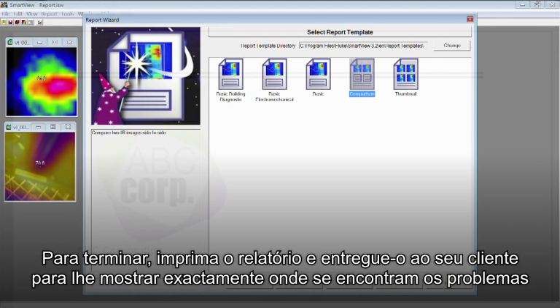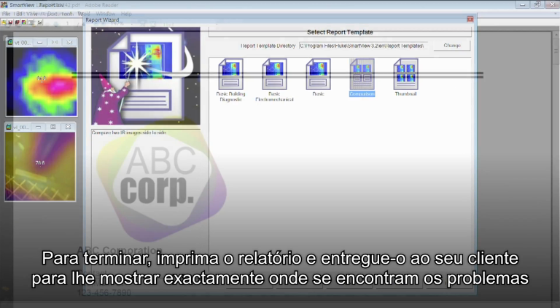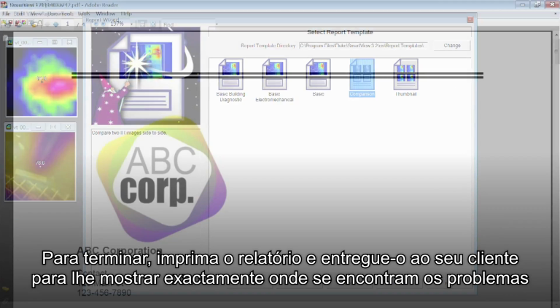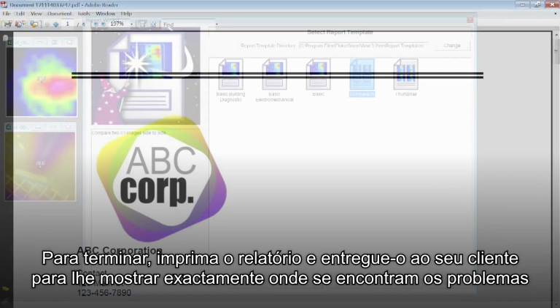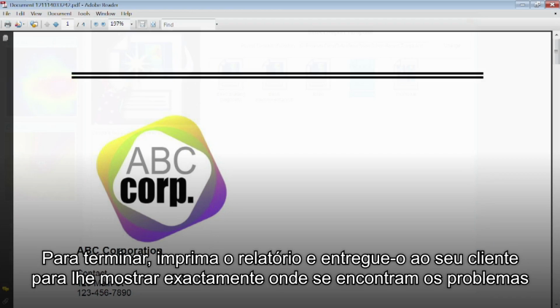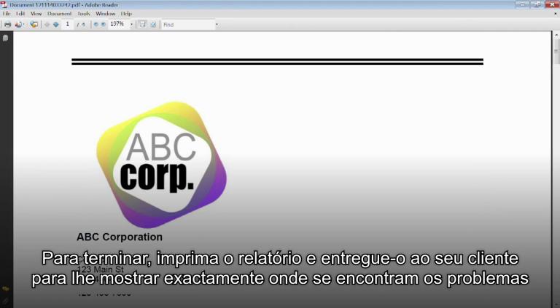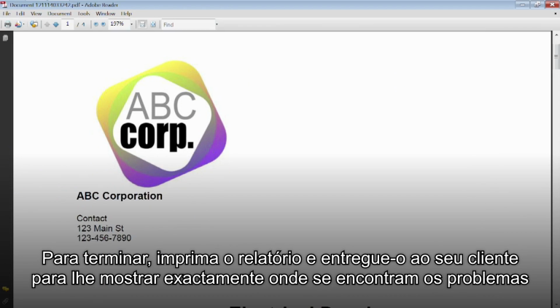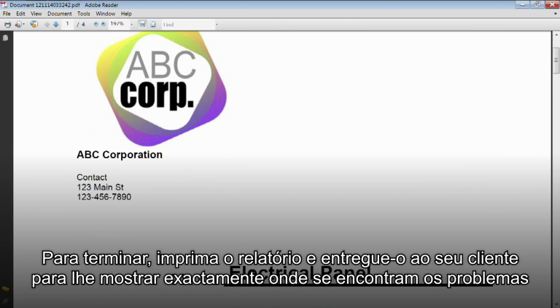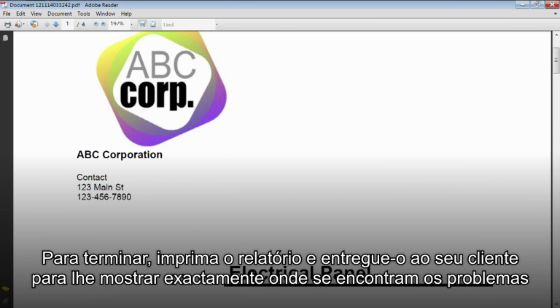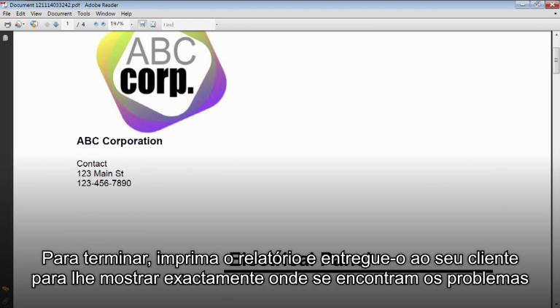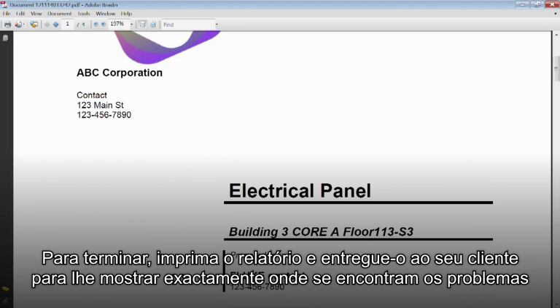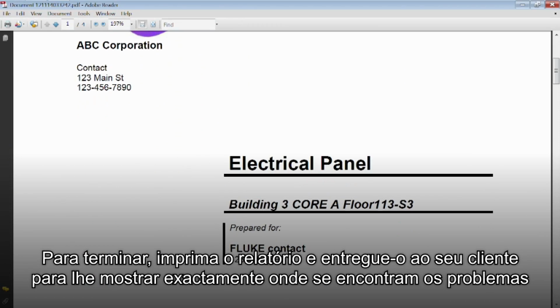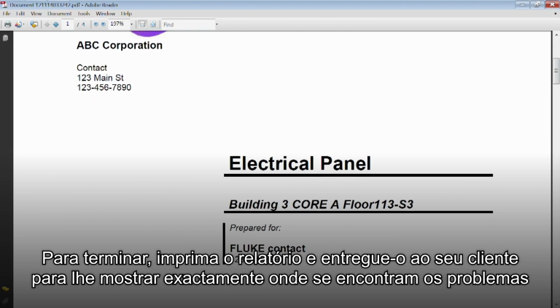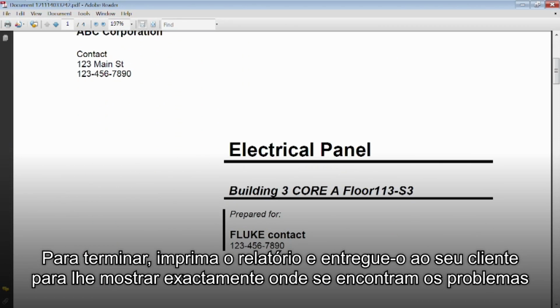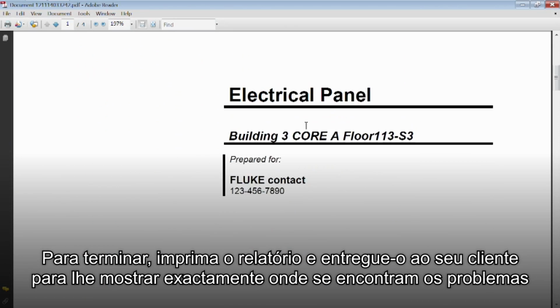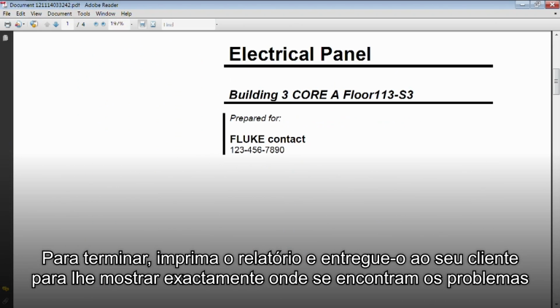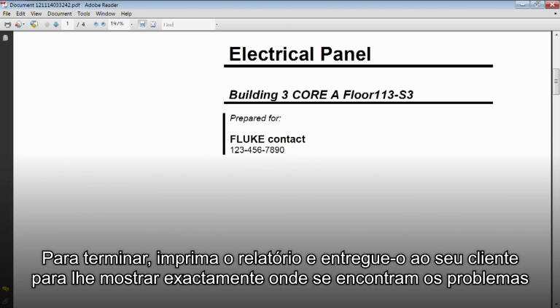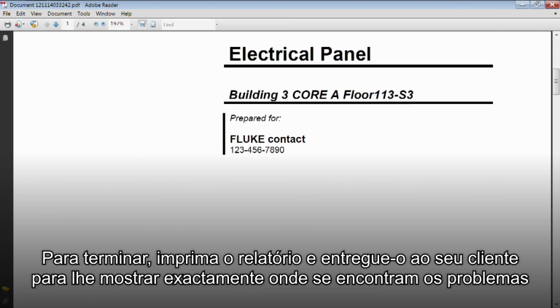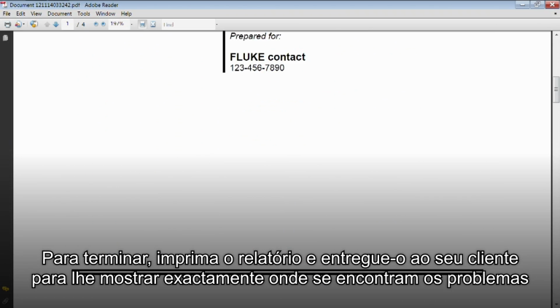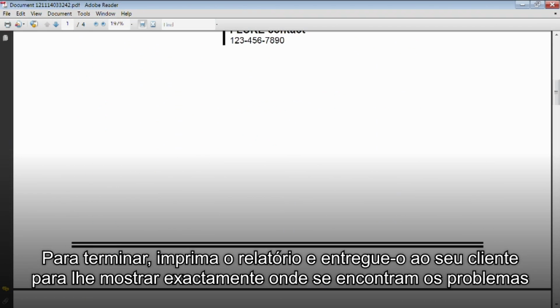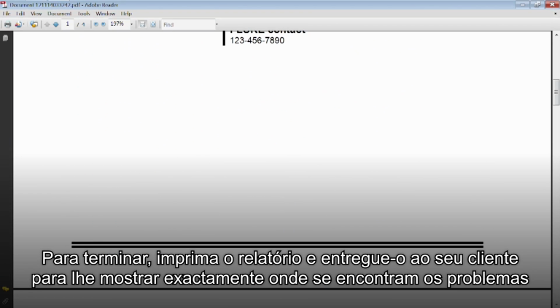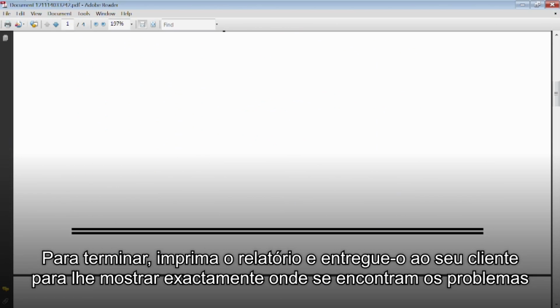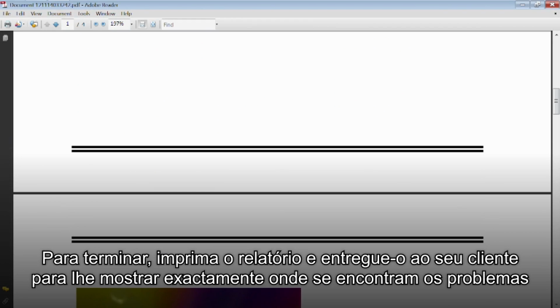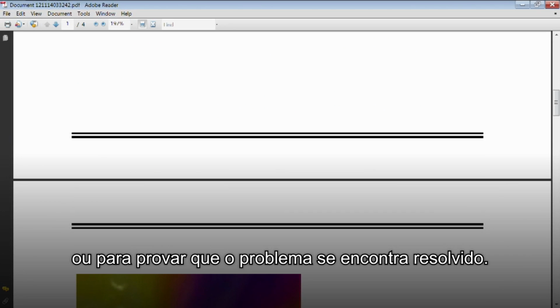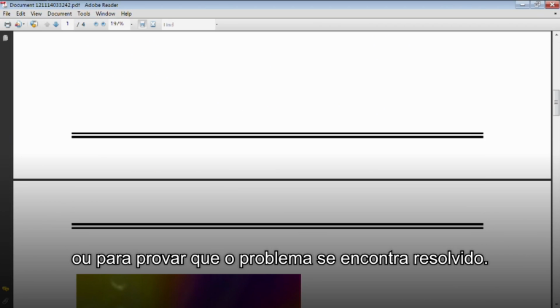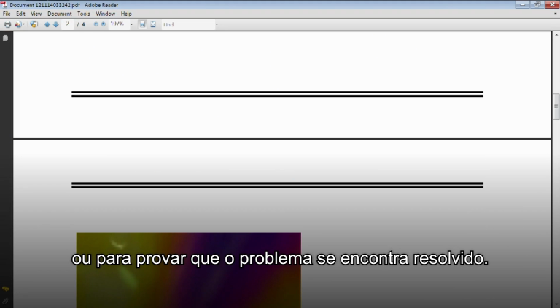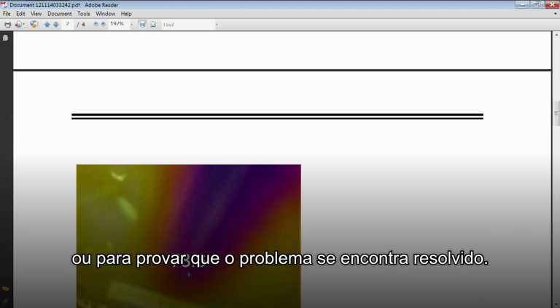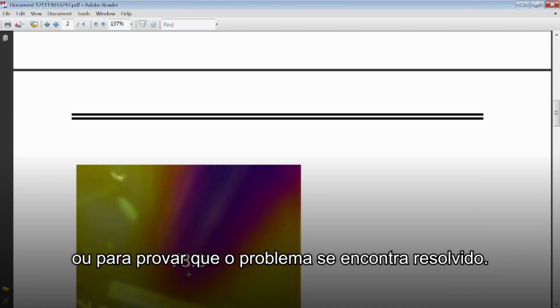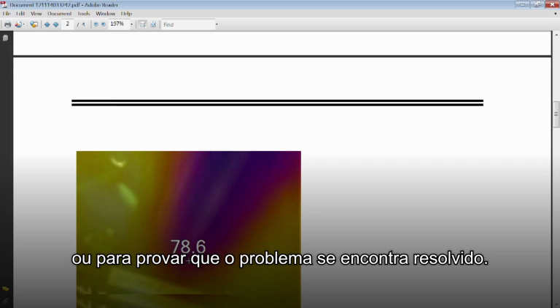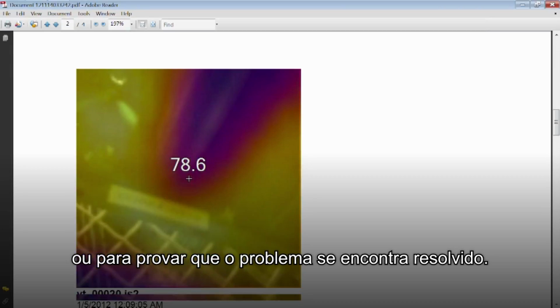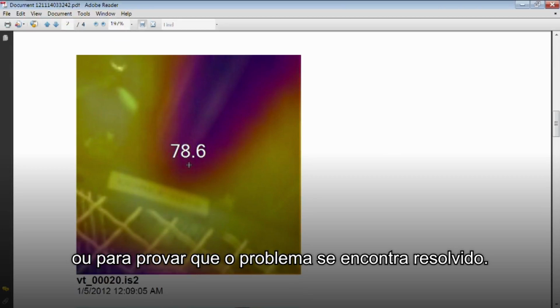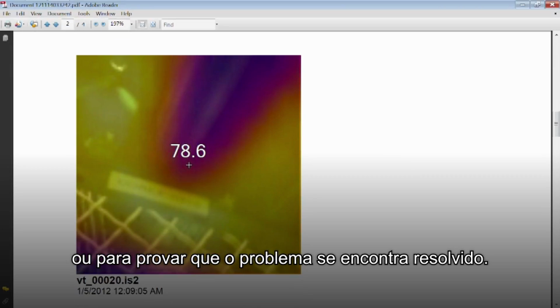Then easily create professional reports using the Report Wizard, or you can create your own reports from scratch. Finally, print out your report and hand it off to your client to show them exactly where their problems are, or prove that the problem is now fixed.